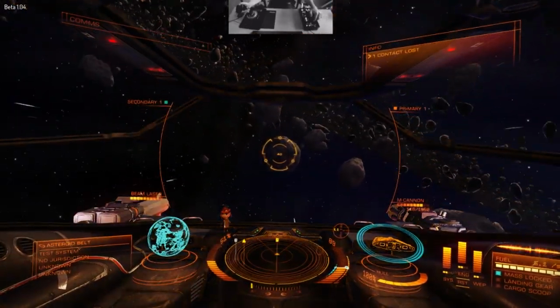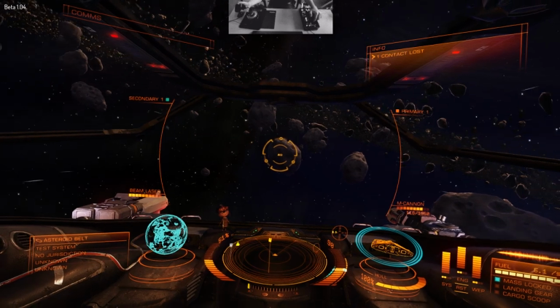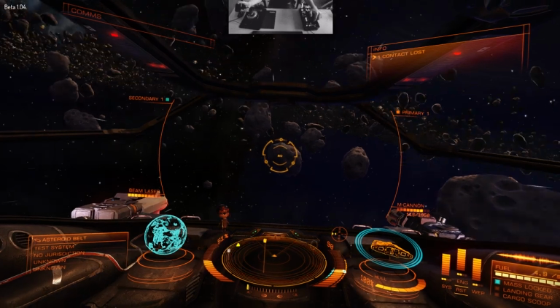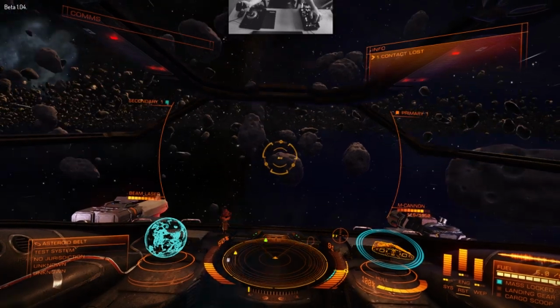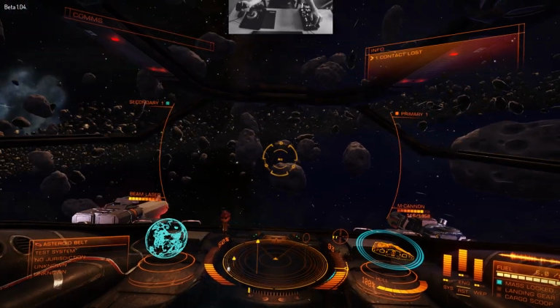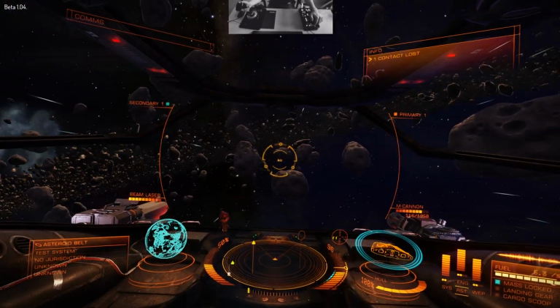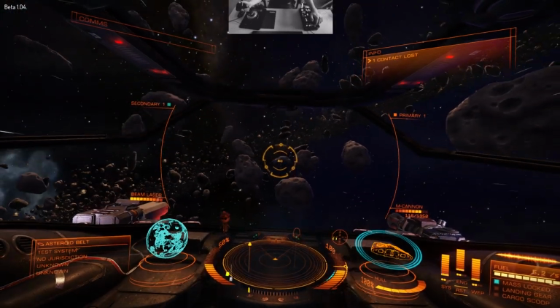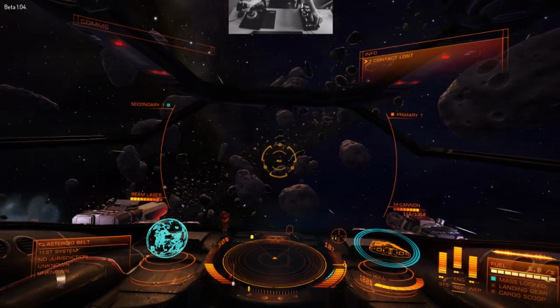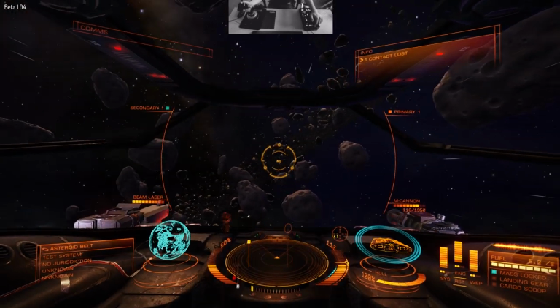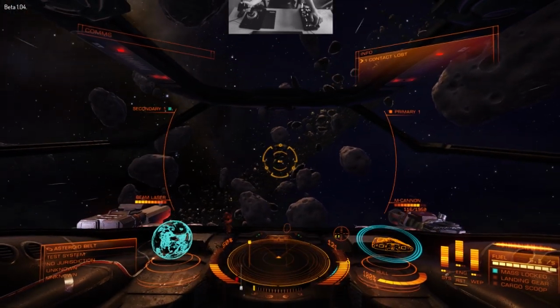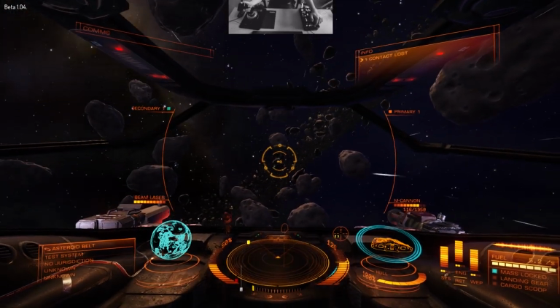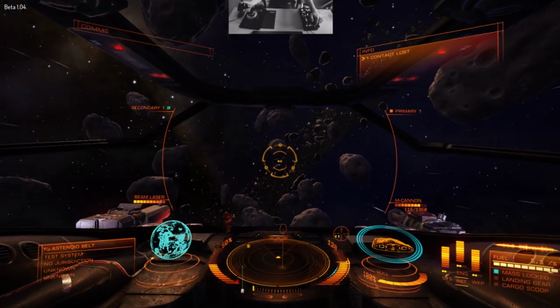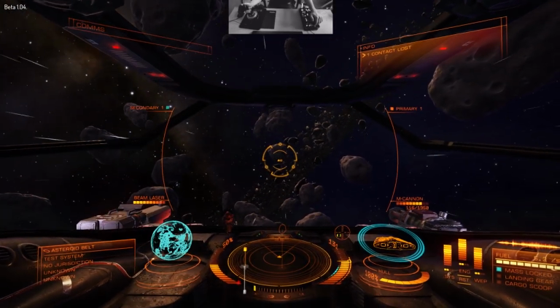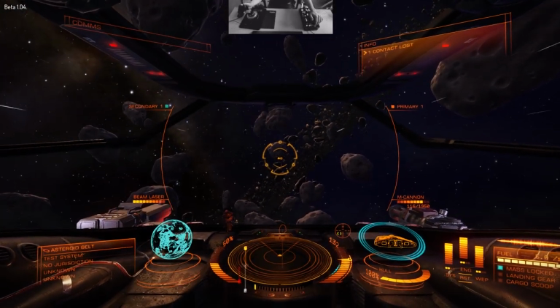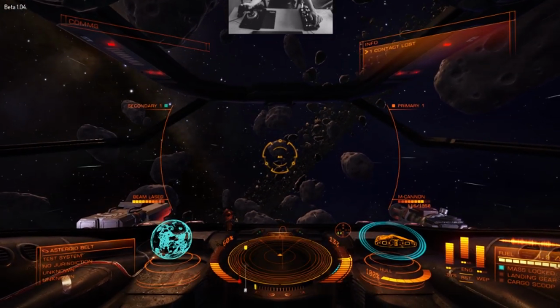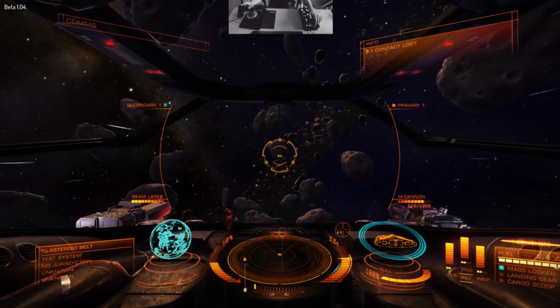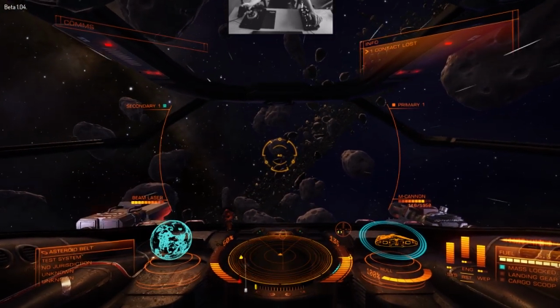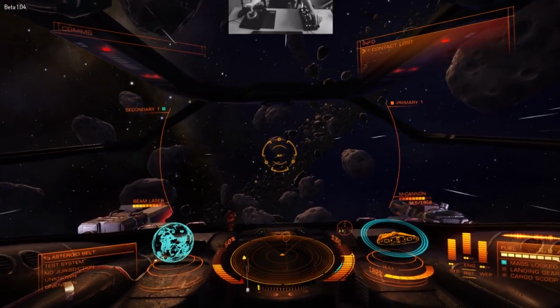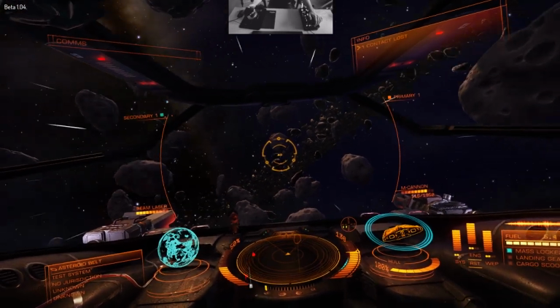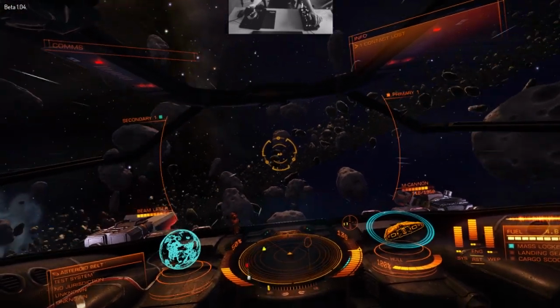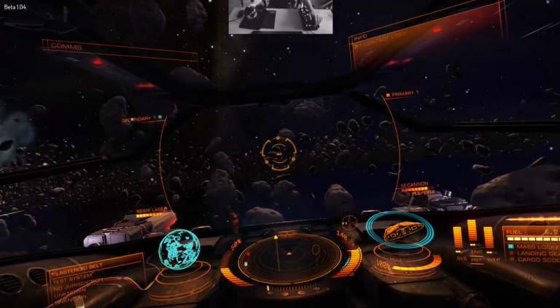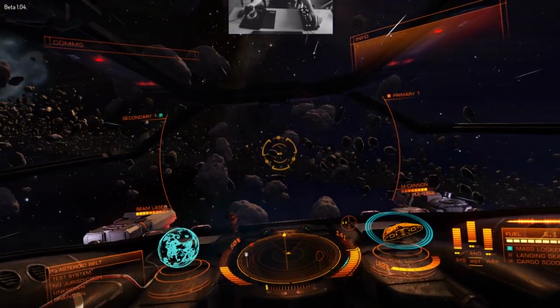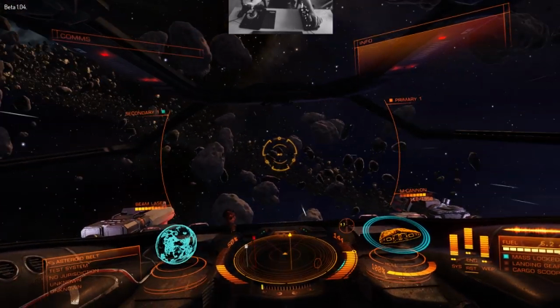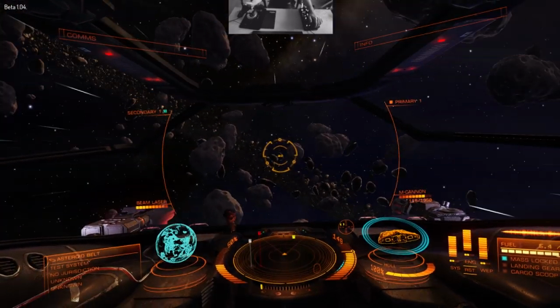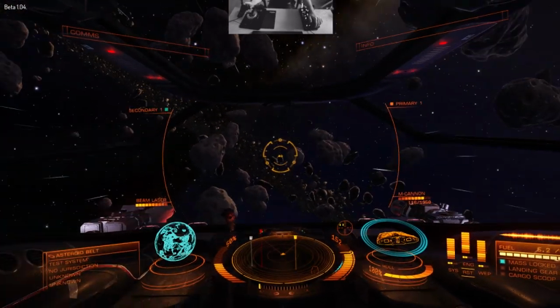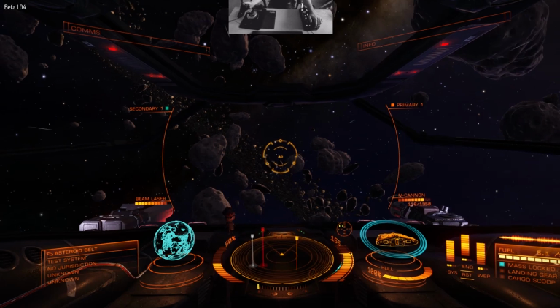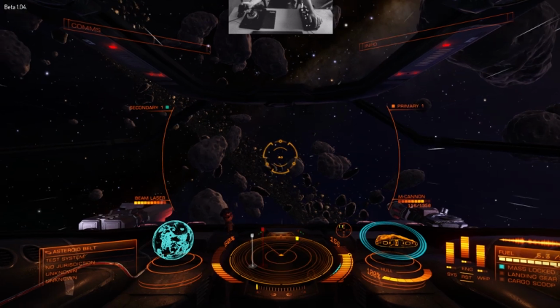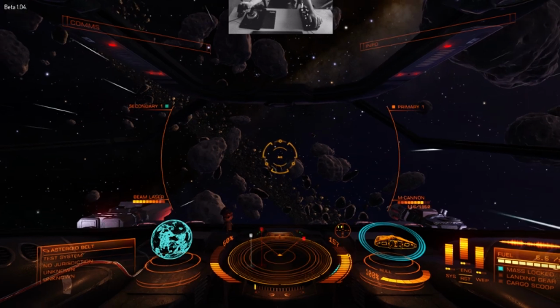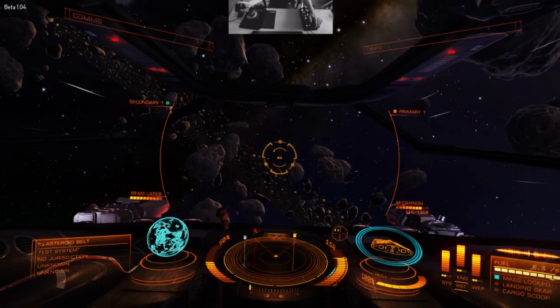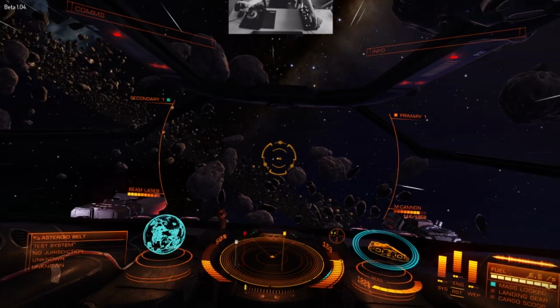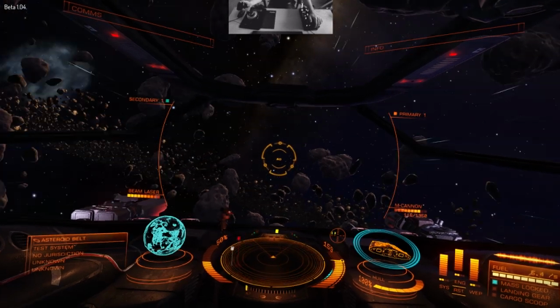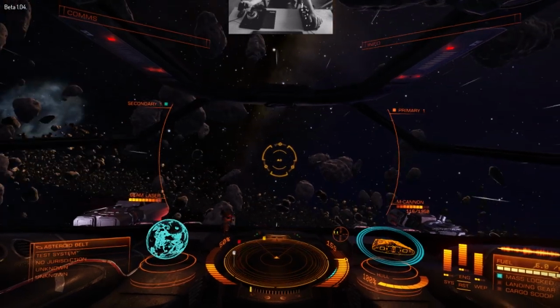And that's number two down. We seem to have got away with that without being detected by the giant ship.